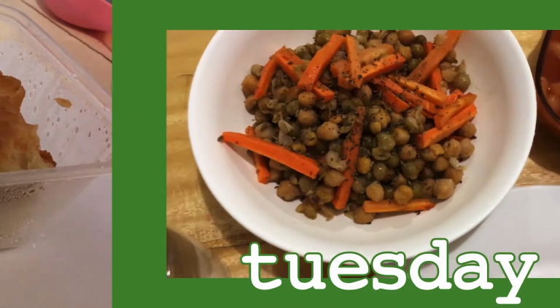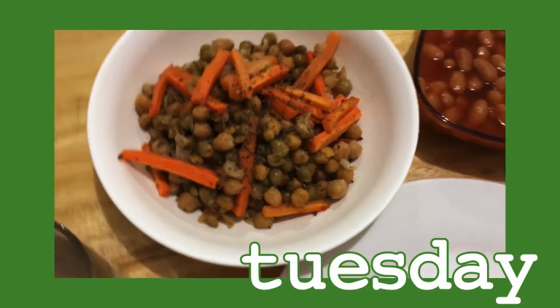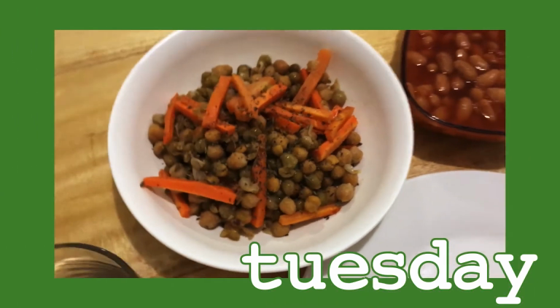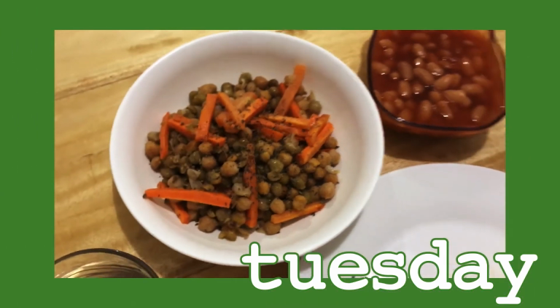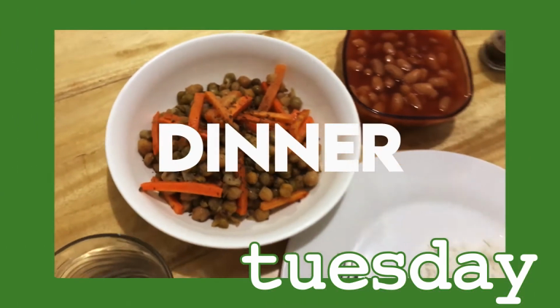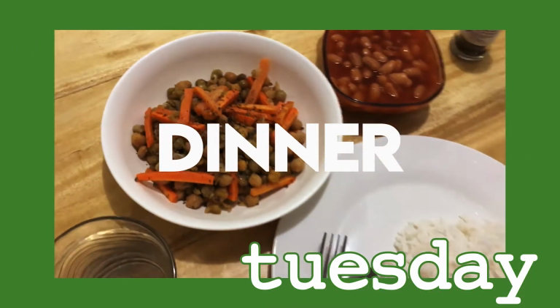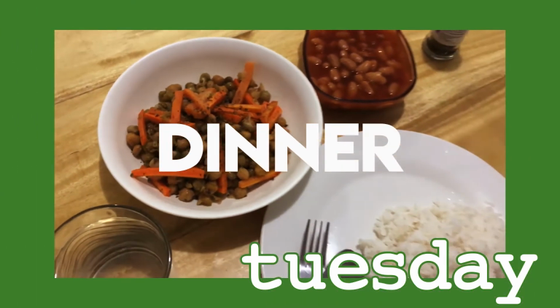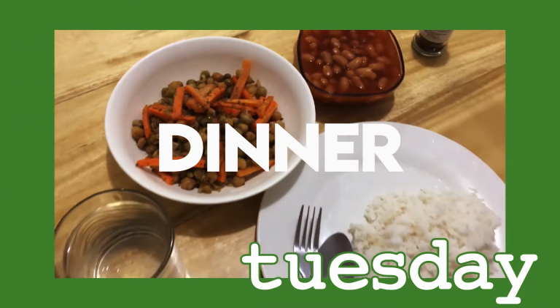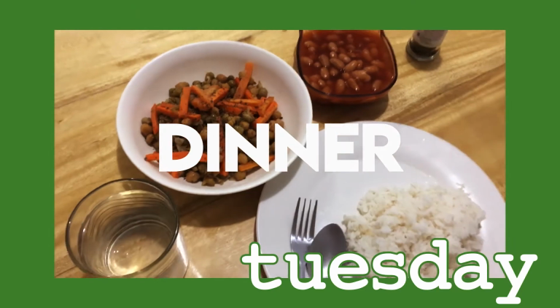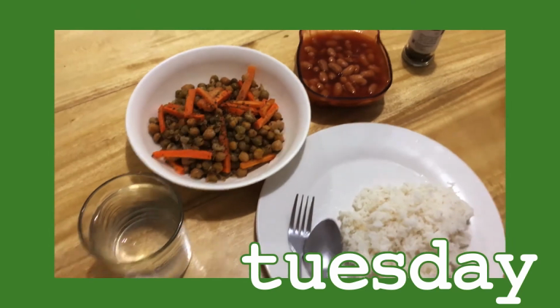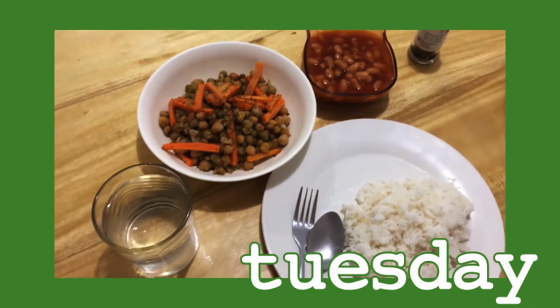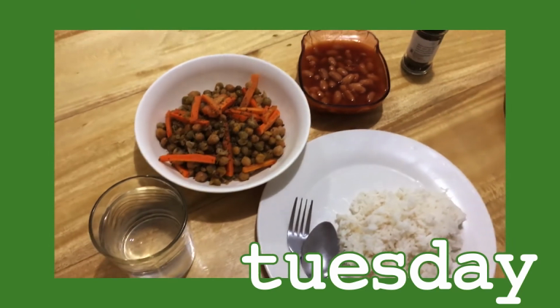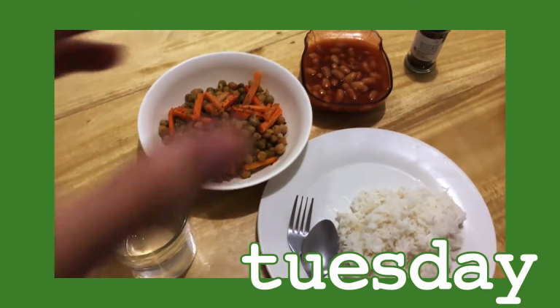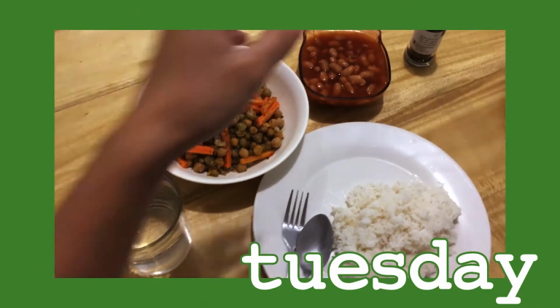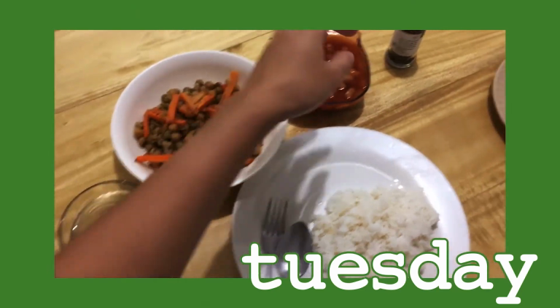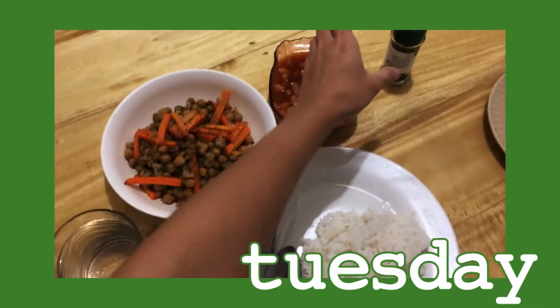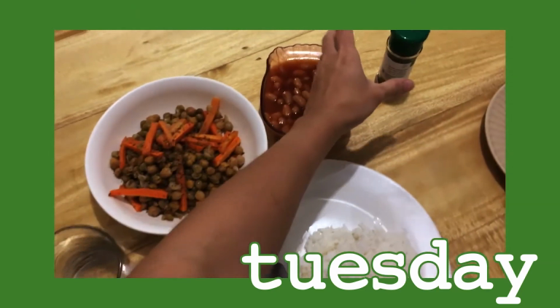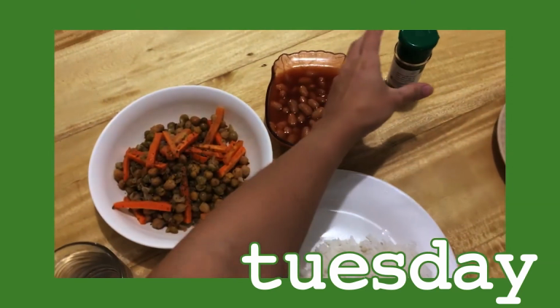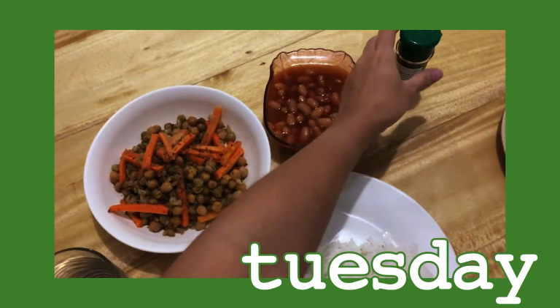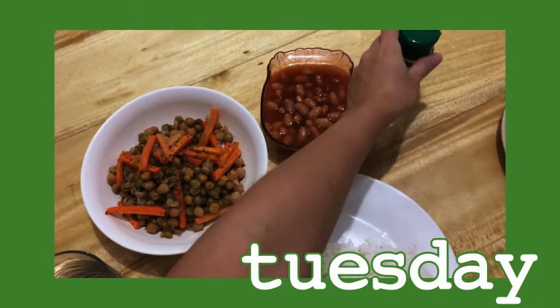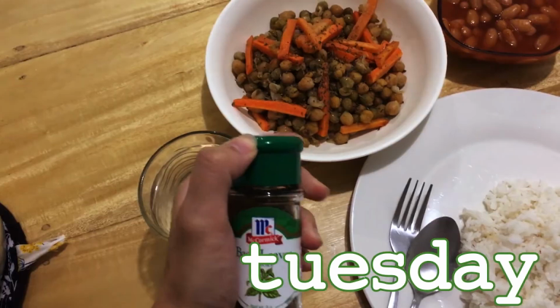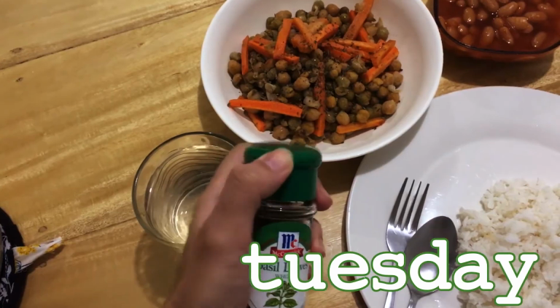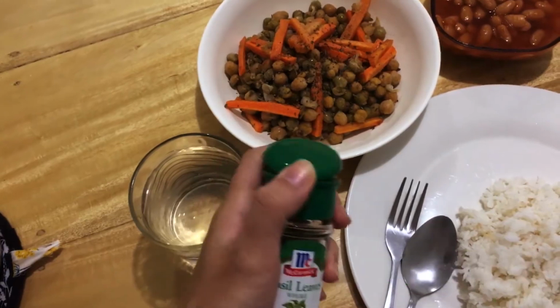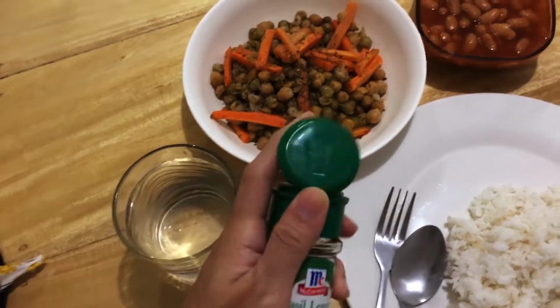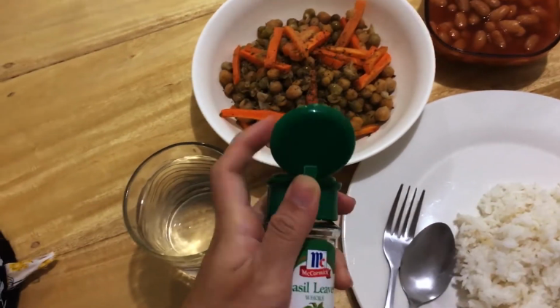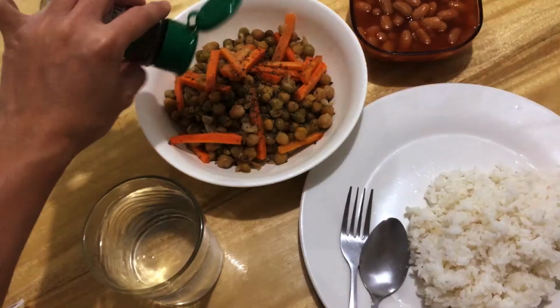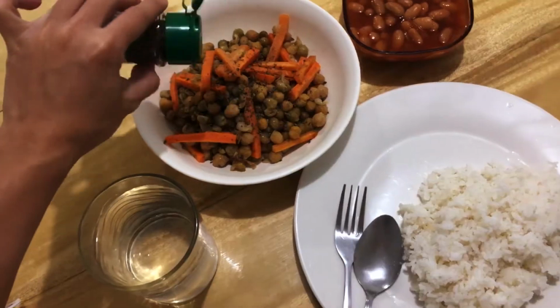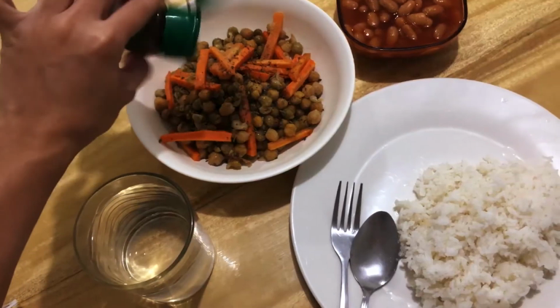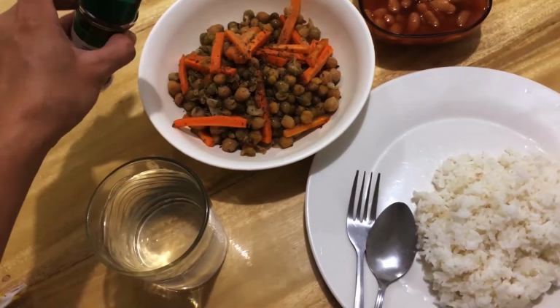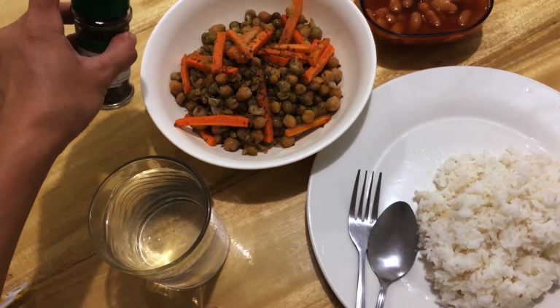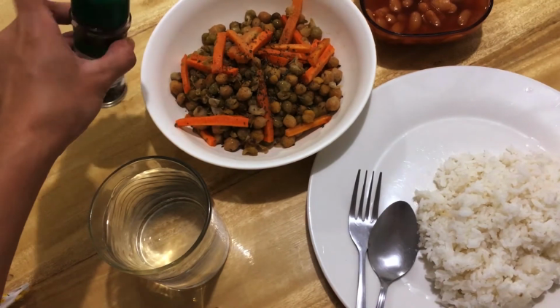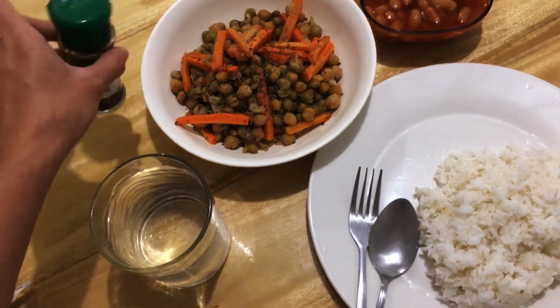For dinner, I just have here some baked beans, chickpeas, and carrots with basil, stir-fried all together with rice.